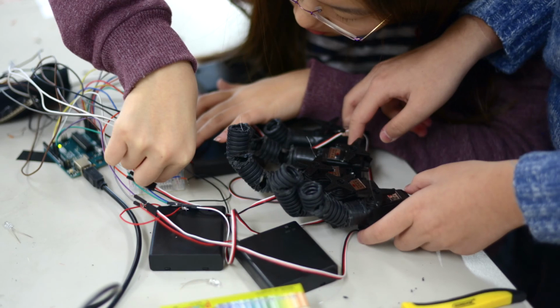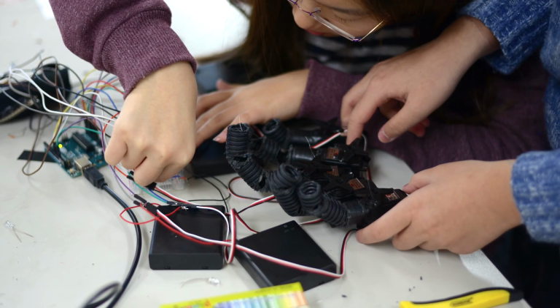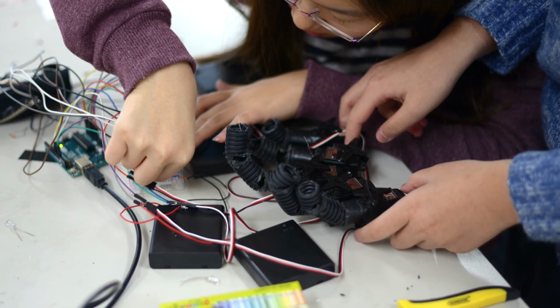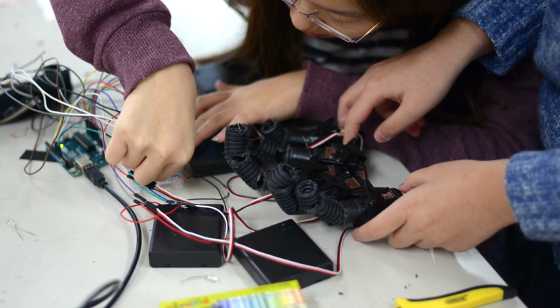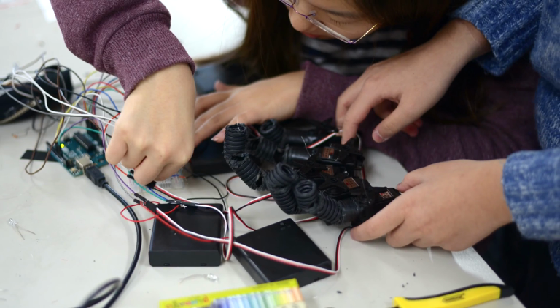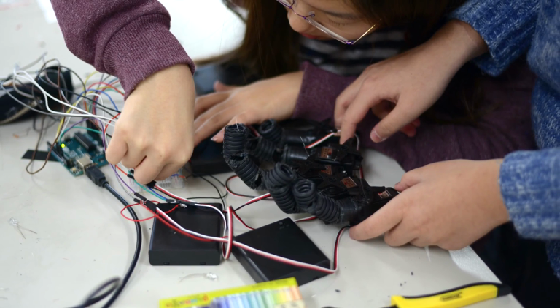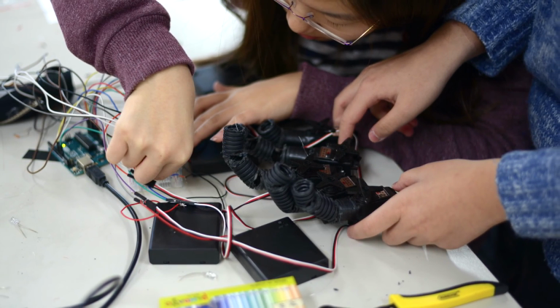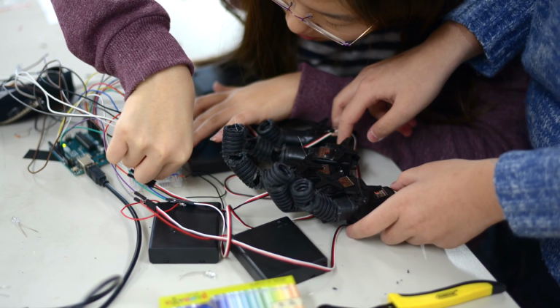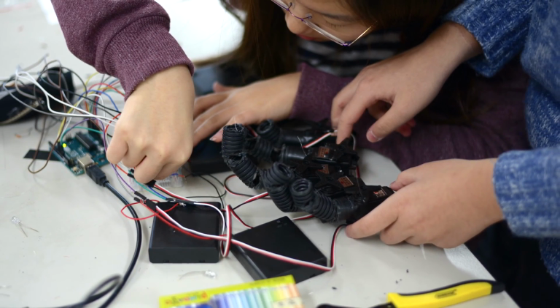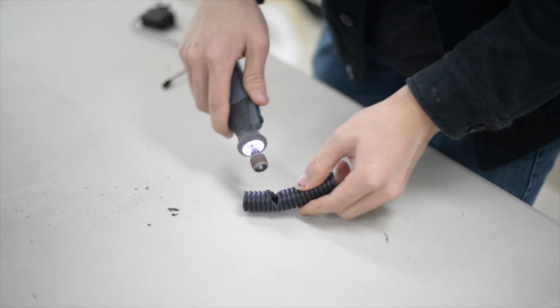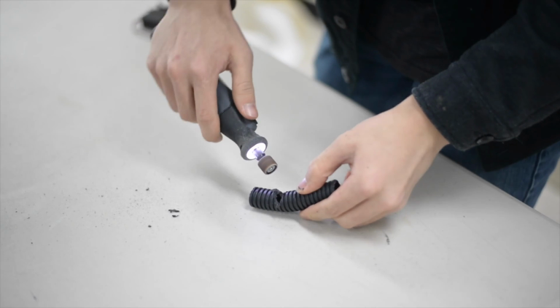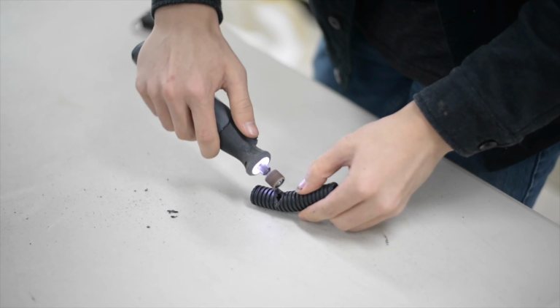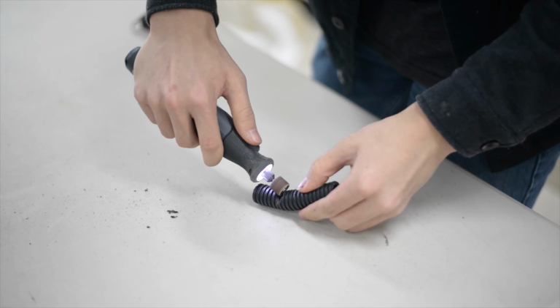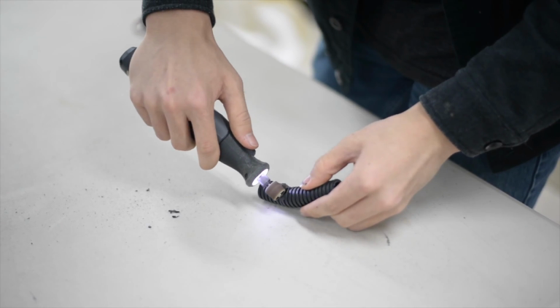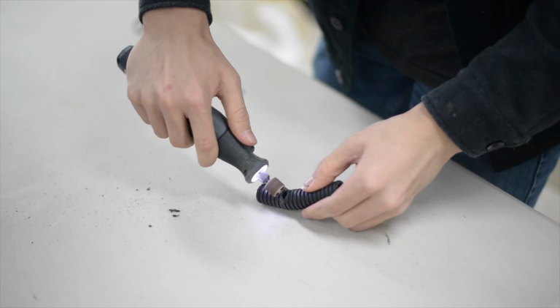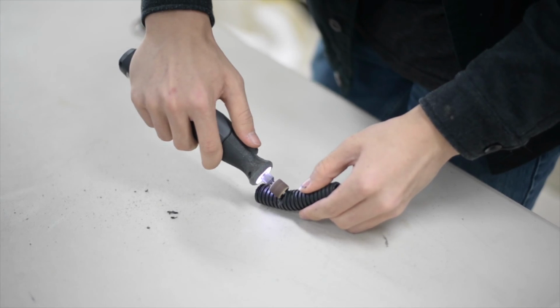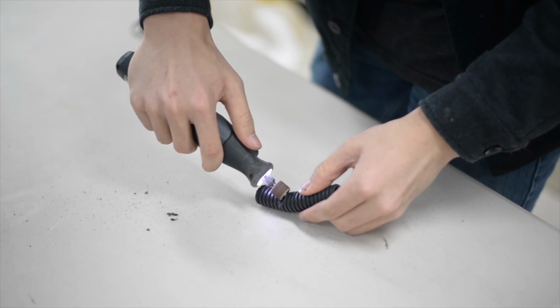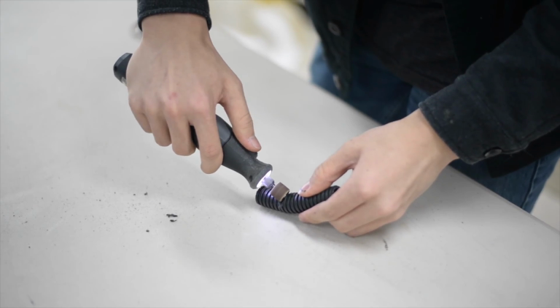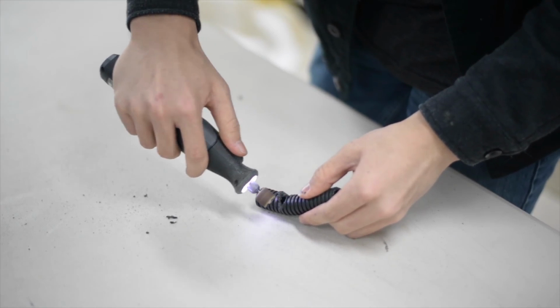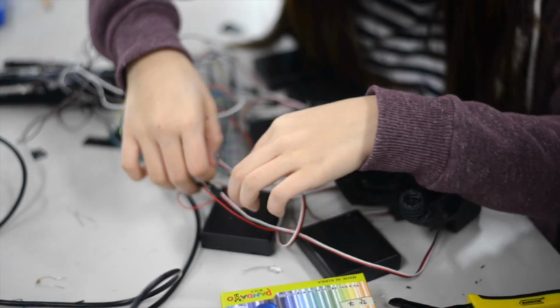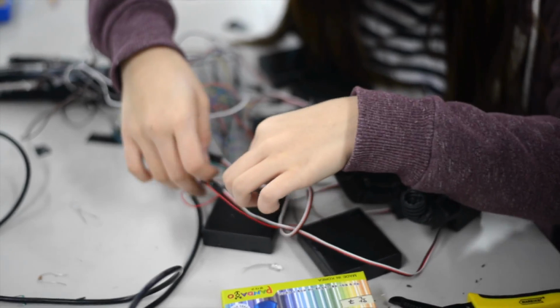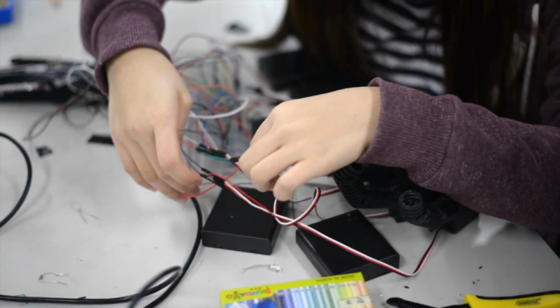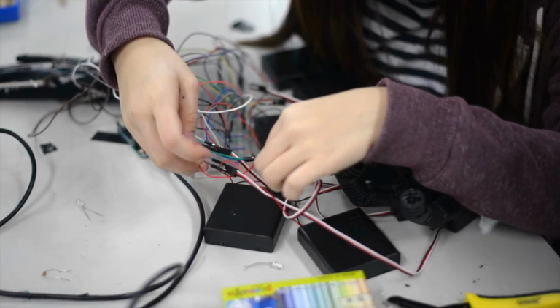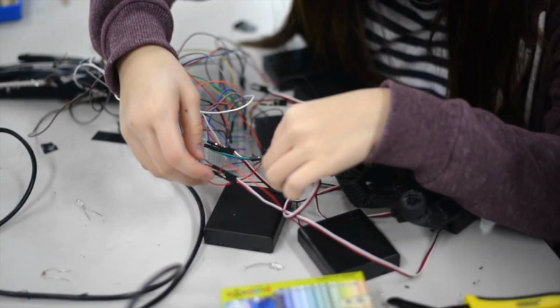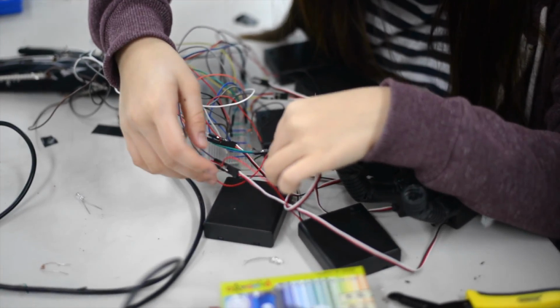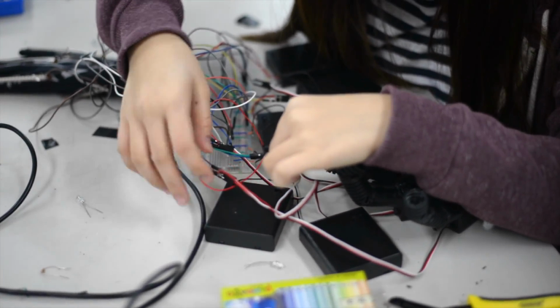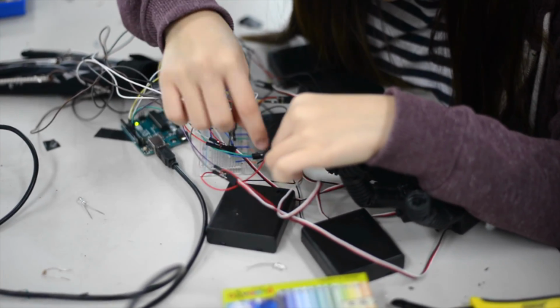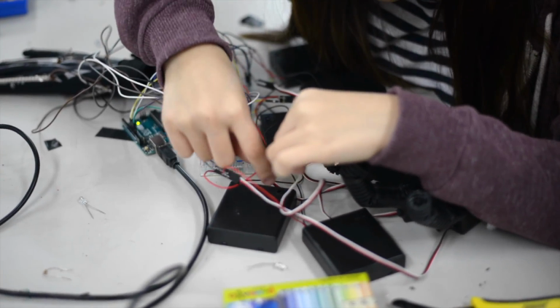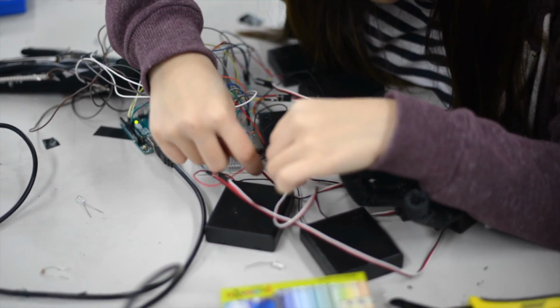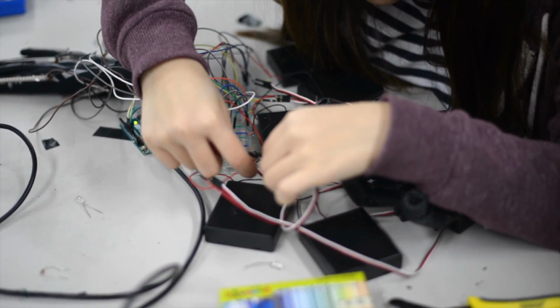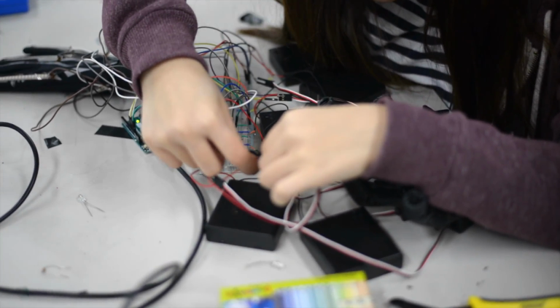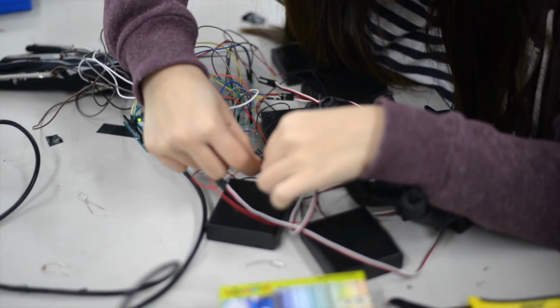Next, students began constructing the arm, cutting tubing for the fingers and attaching servos to the dowels.